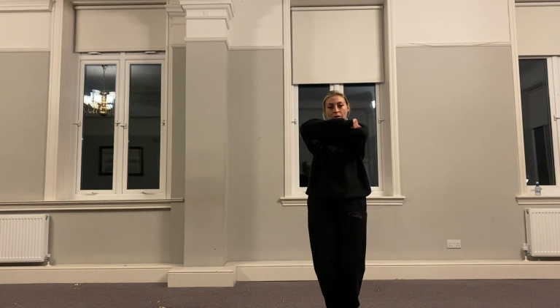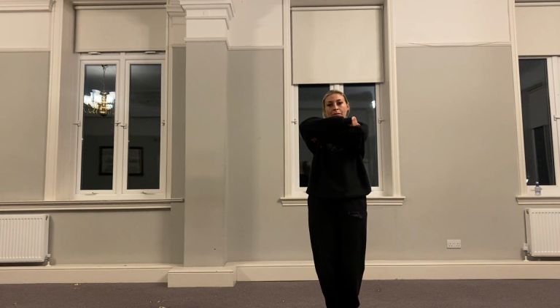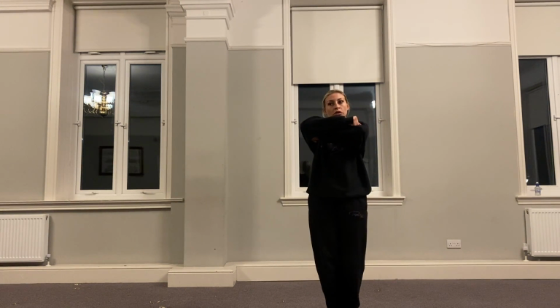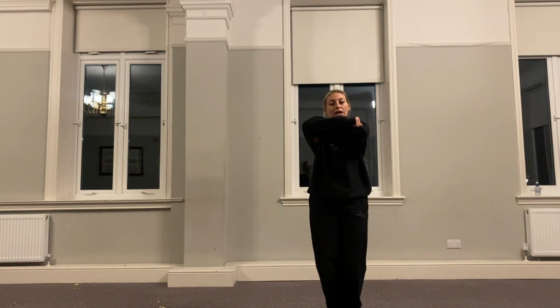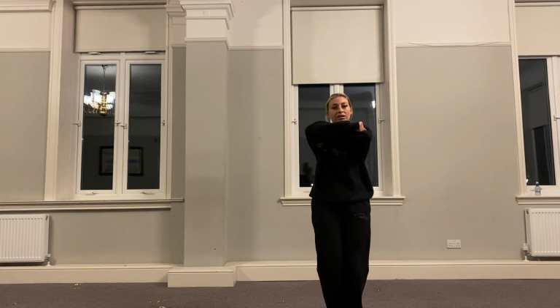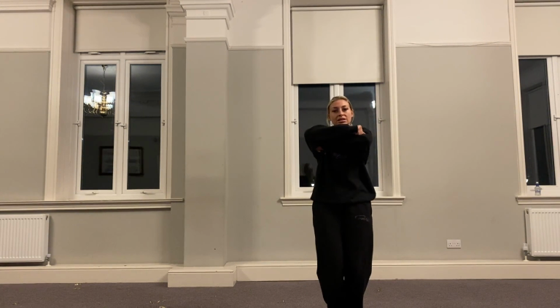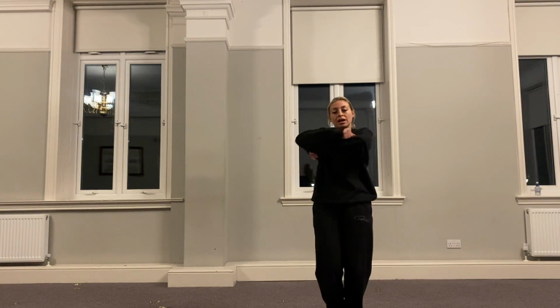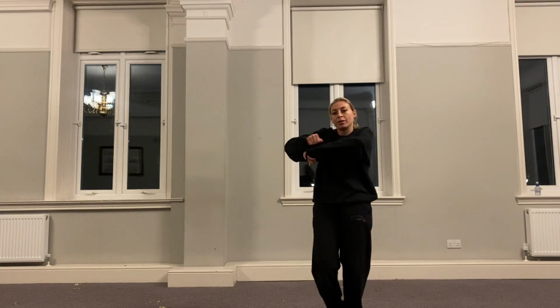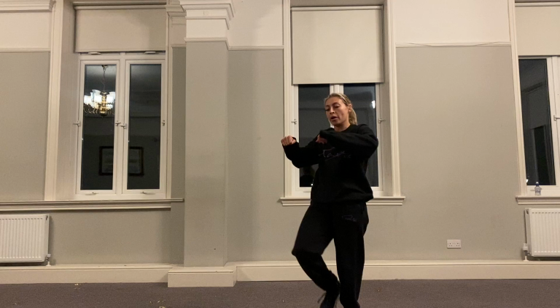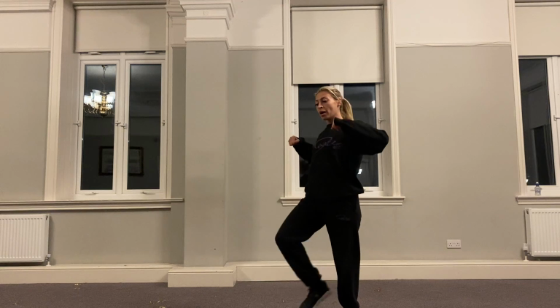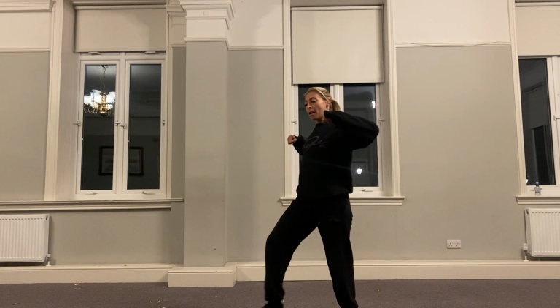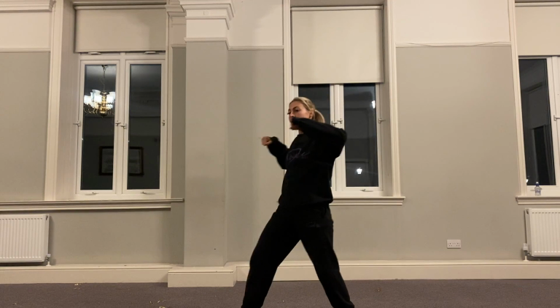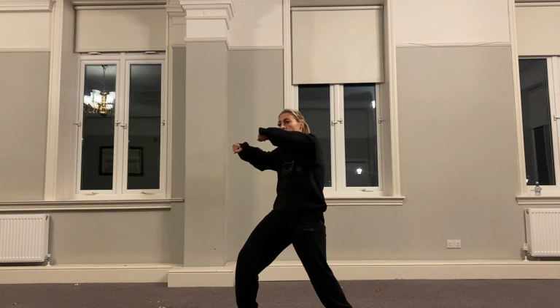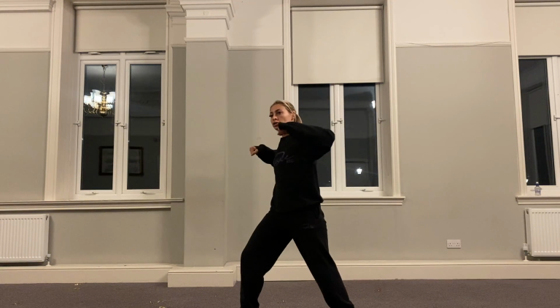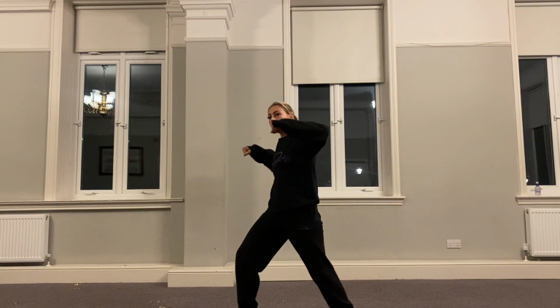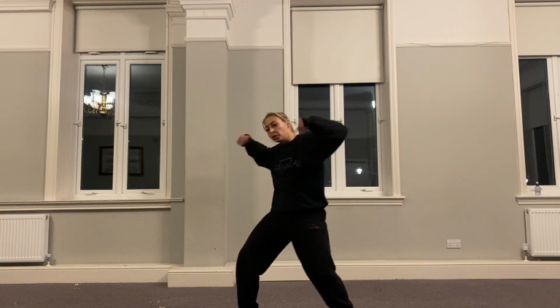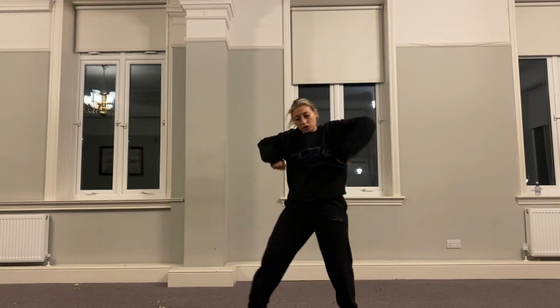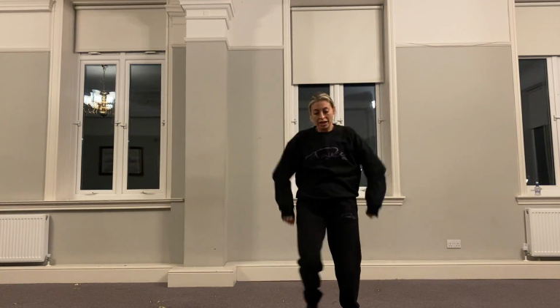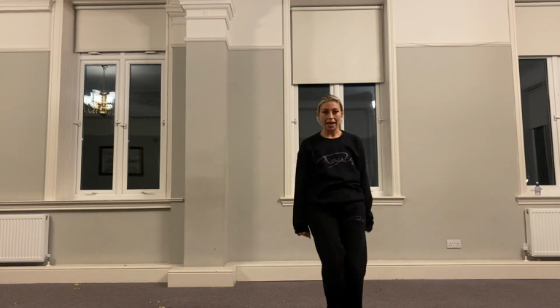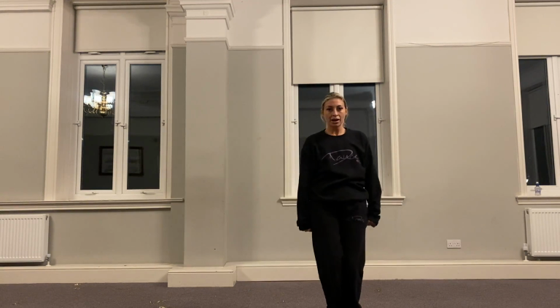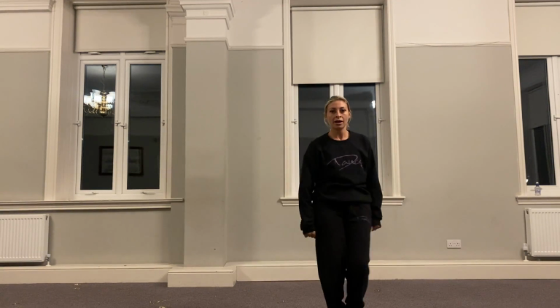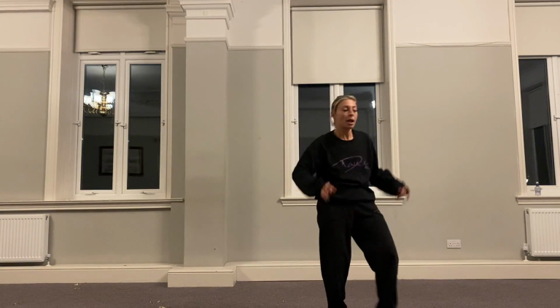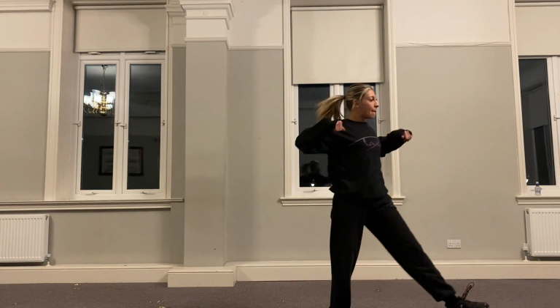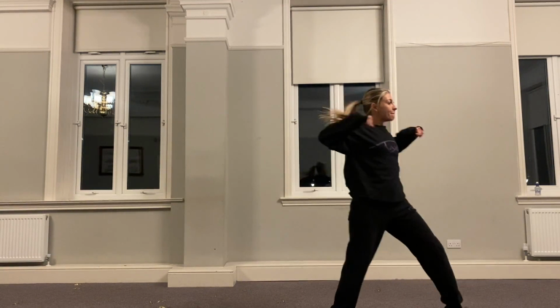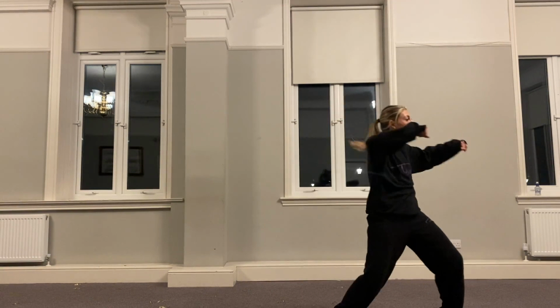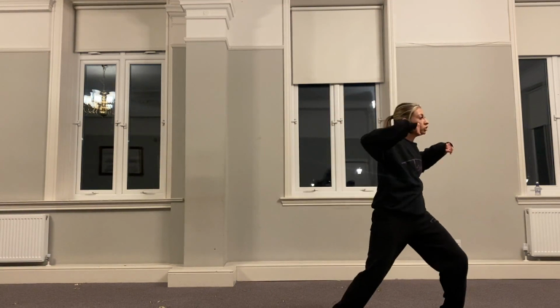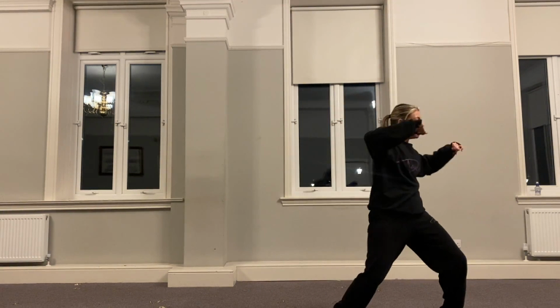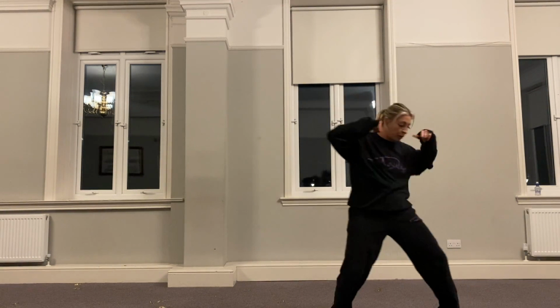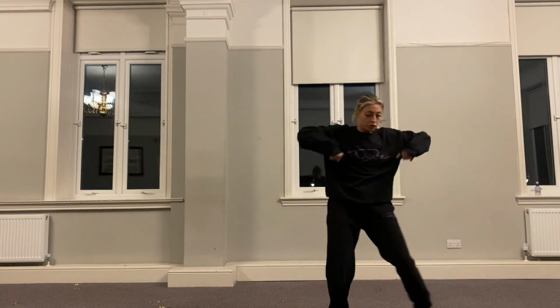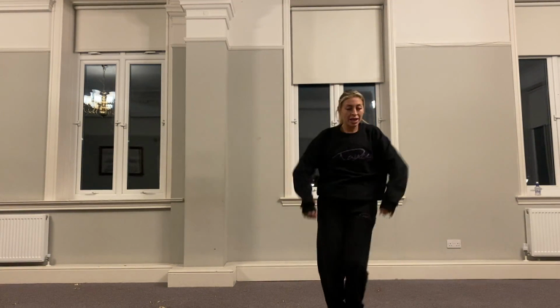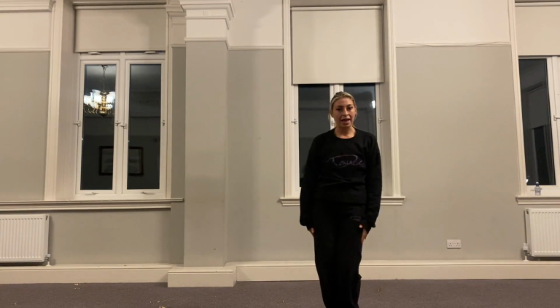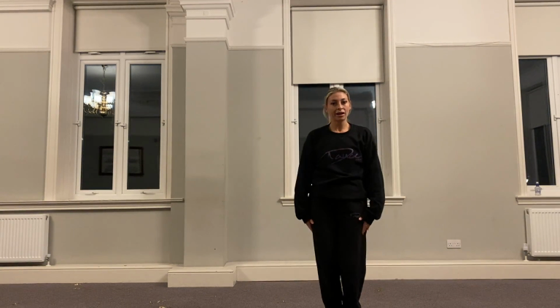Then we punch out to the side, we go punch, punch, in, punch, punch, in.